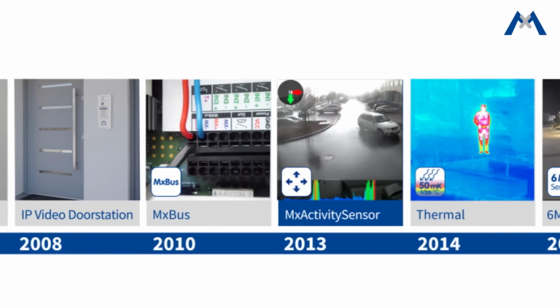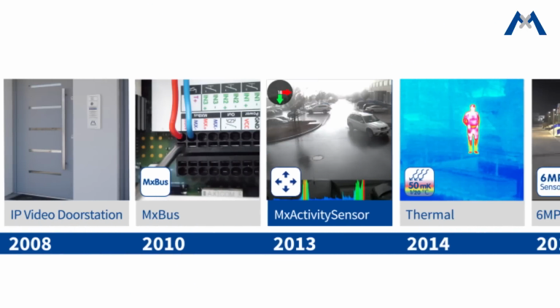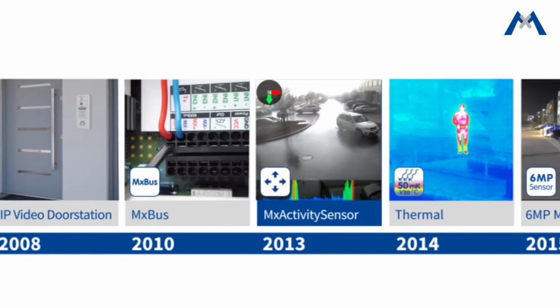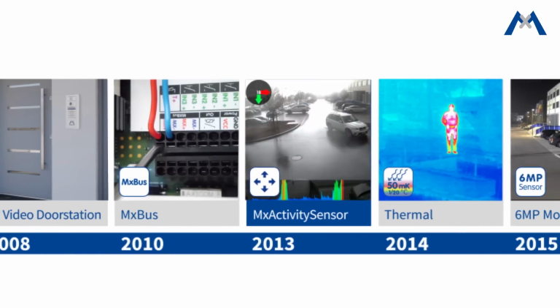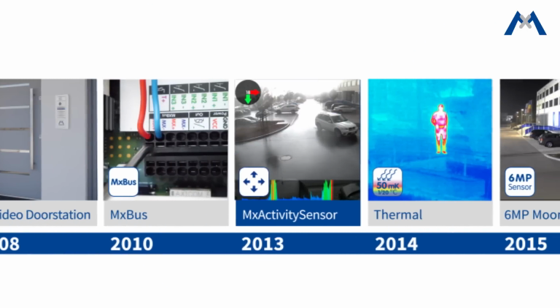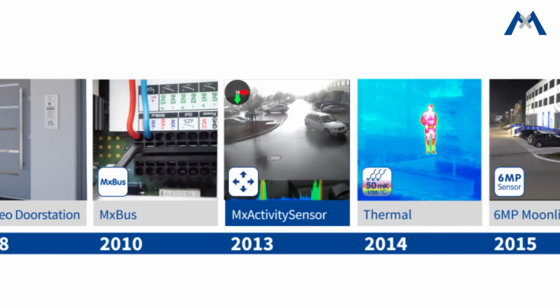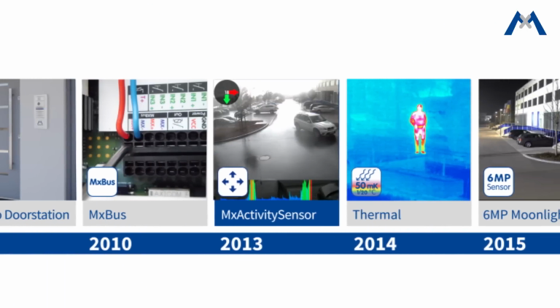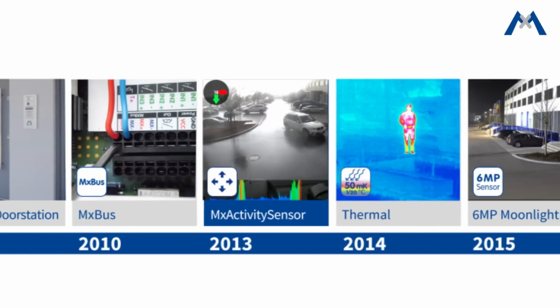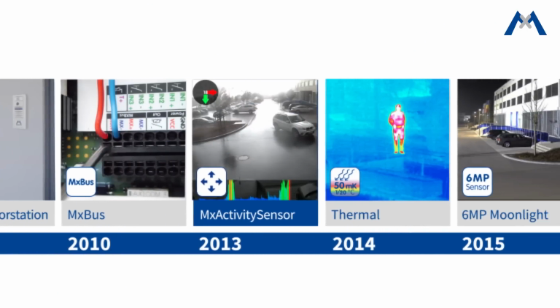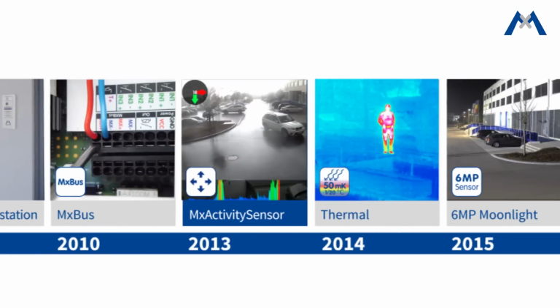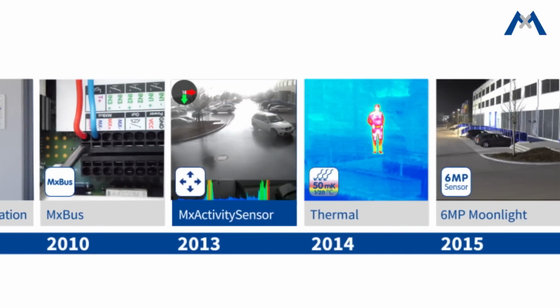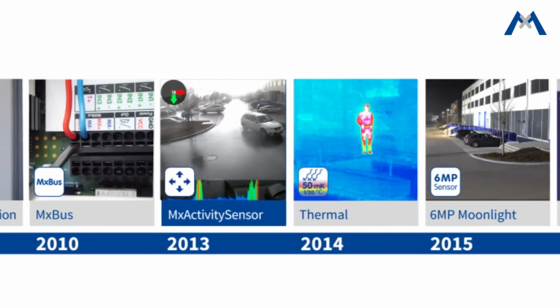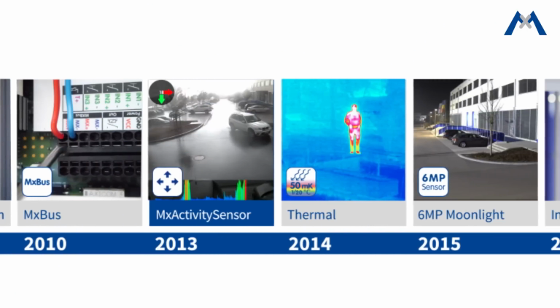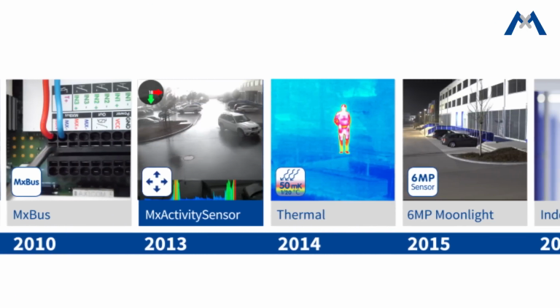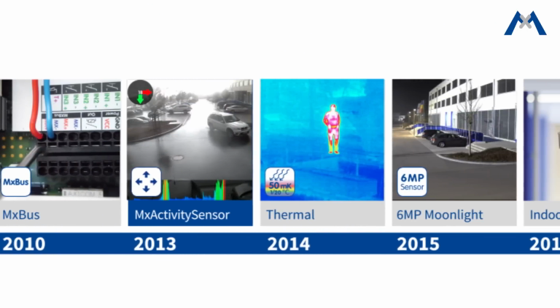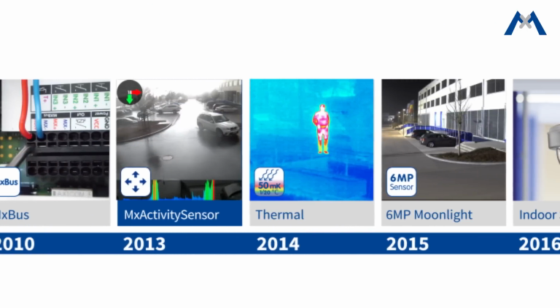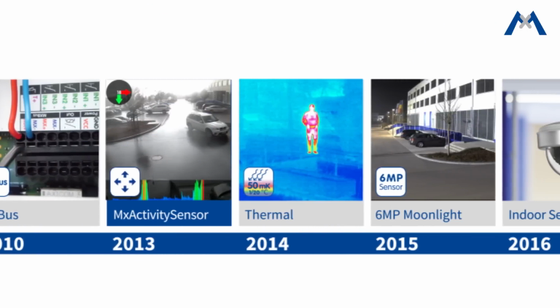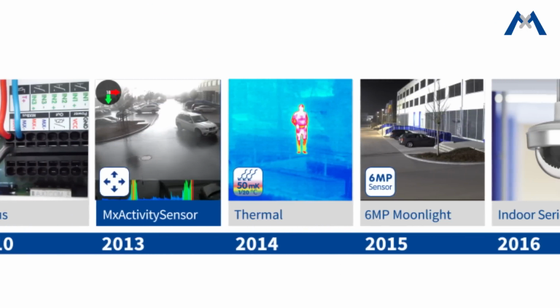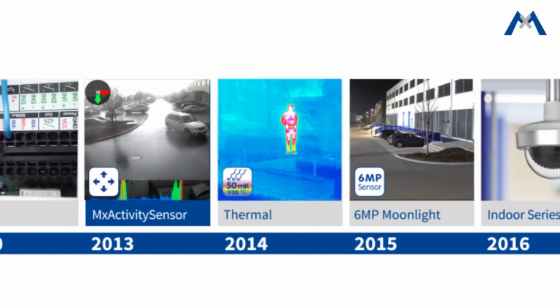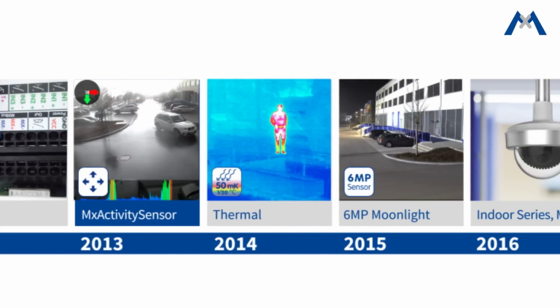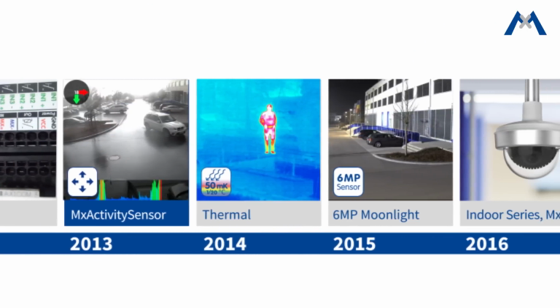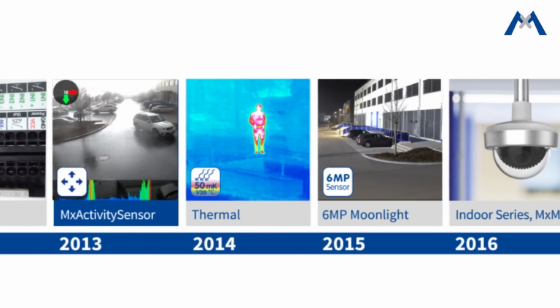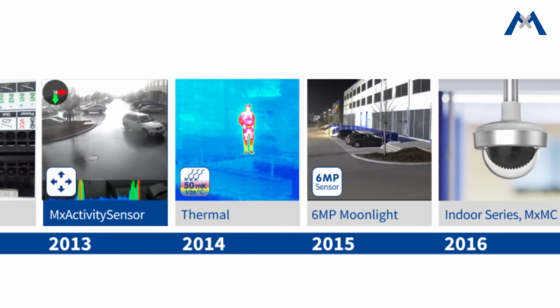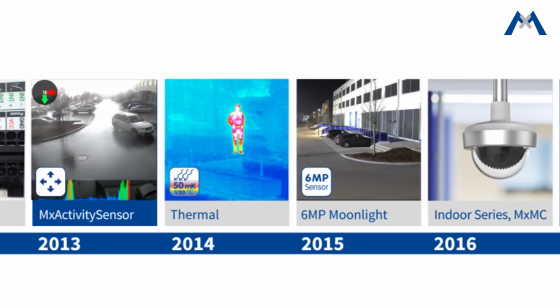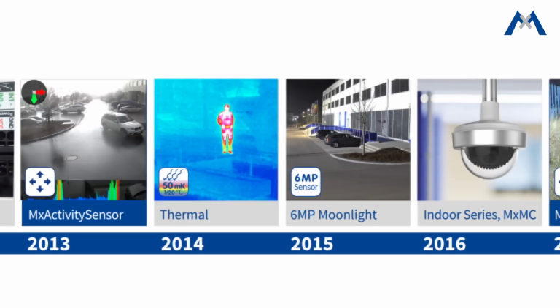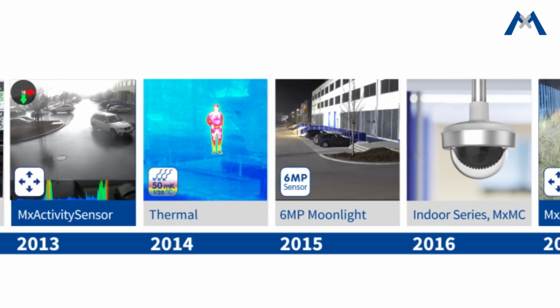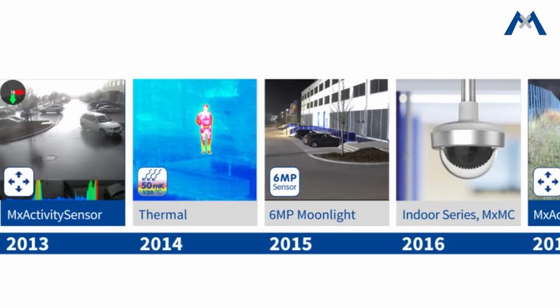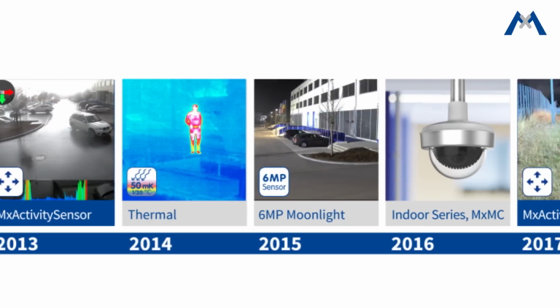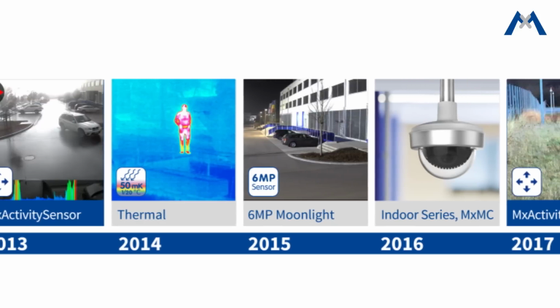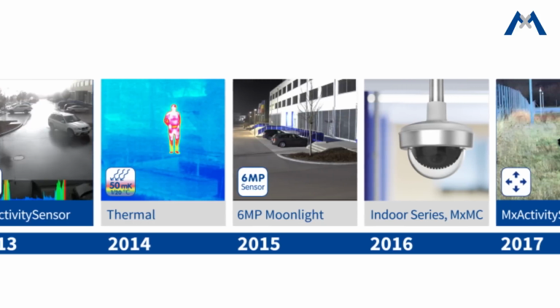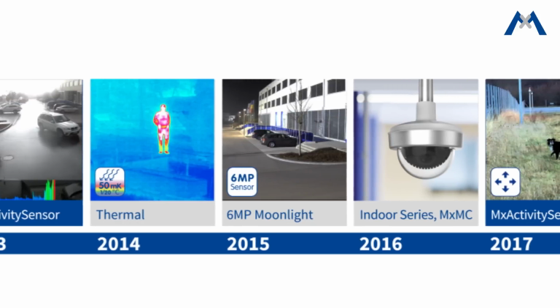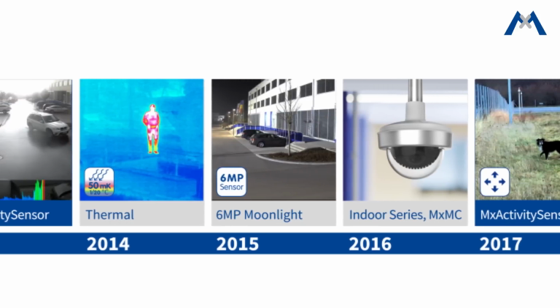It is thus possible to drastically reduce false alarms which occur with conventional video motion sensors. Mobotix proudly announces that an advanced version of this motion detection technology is now available in its cameras through a firmware update.